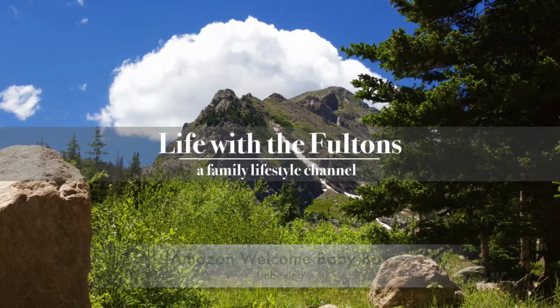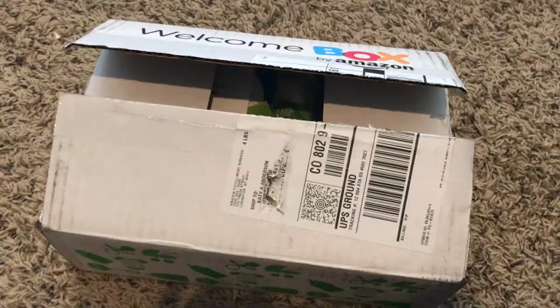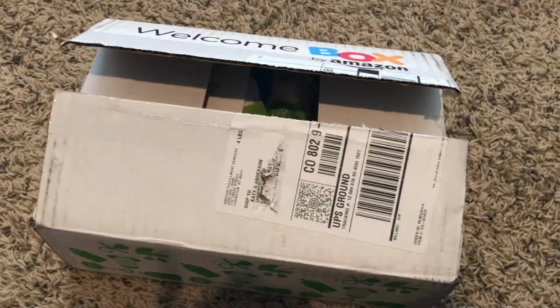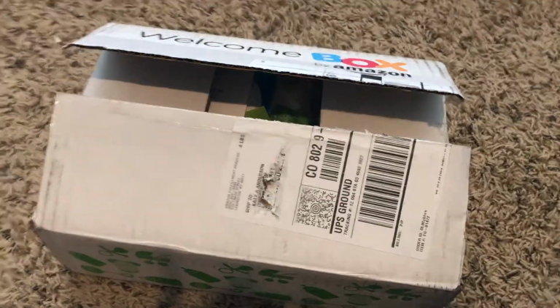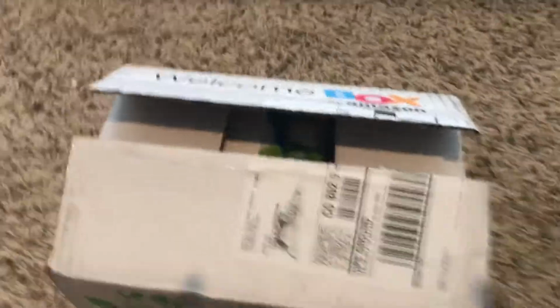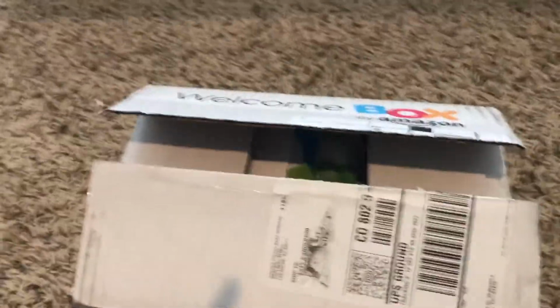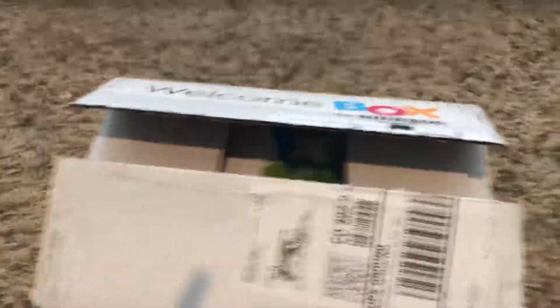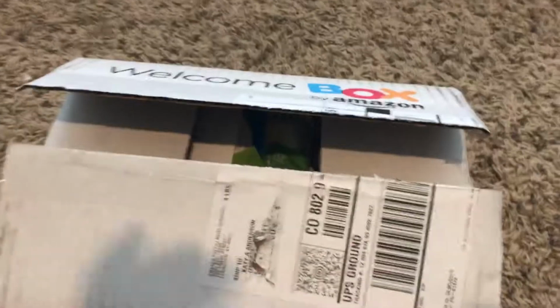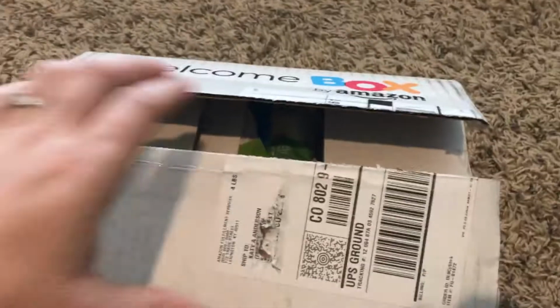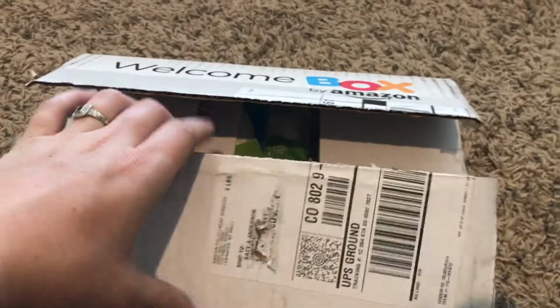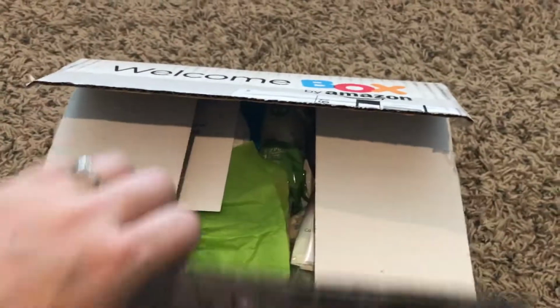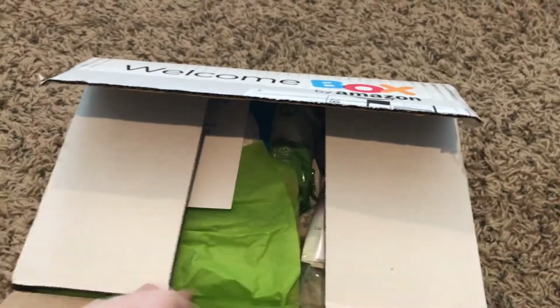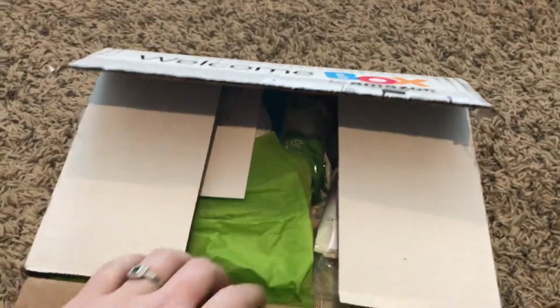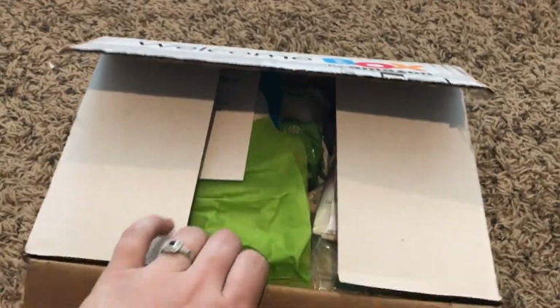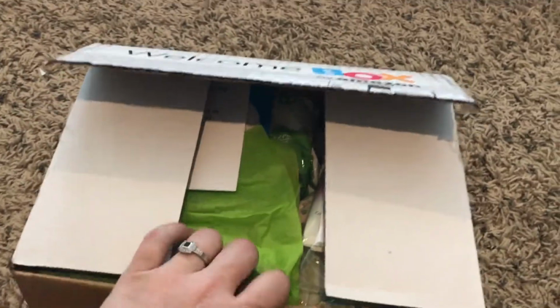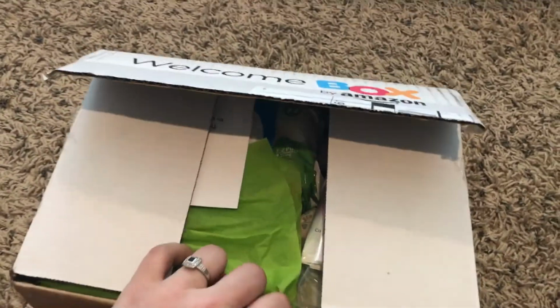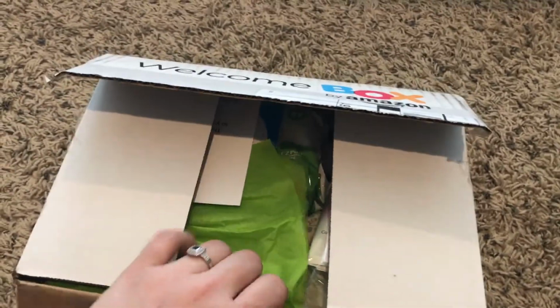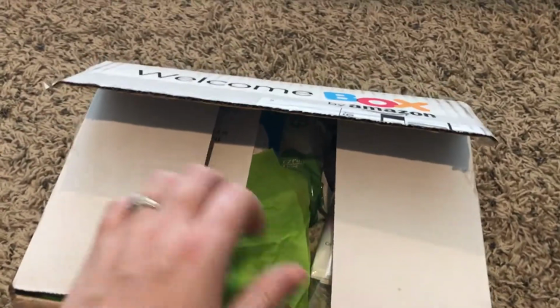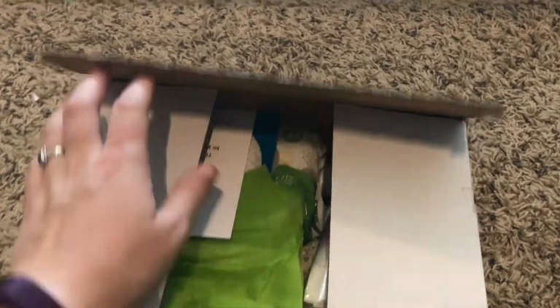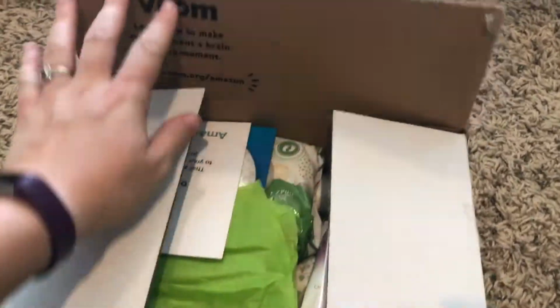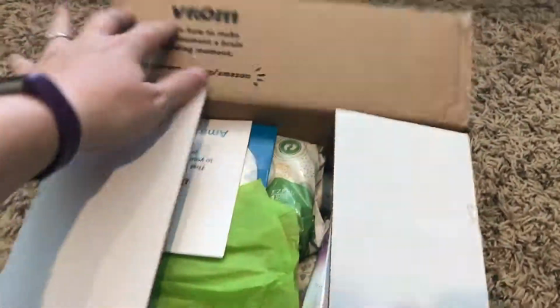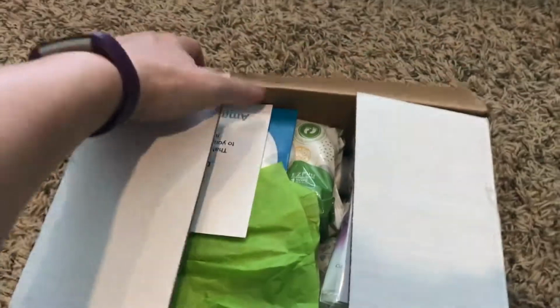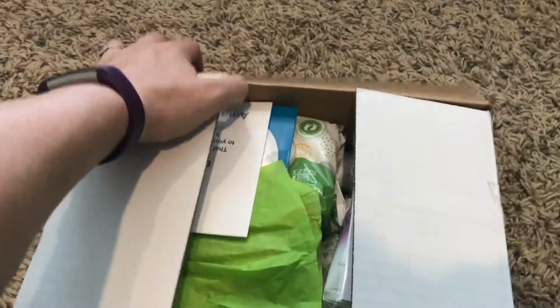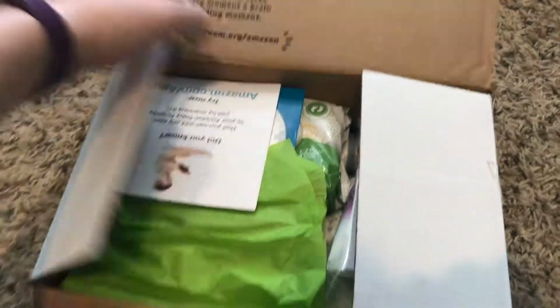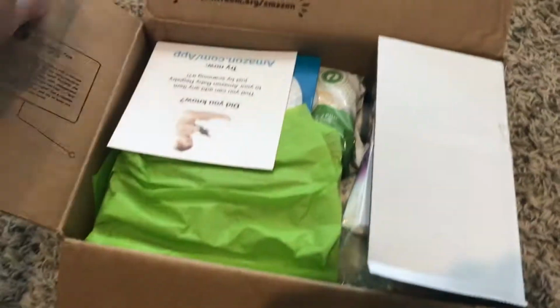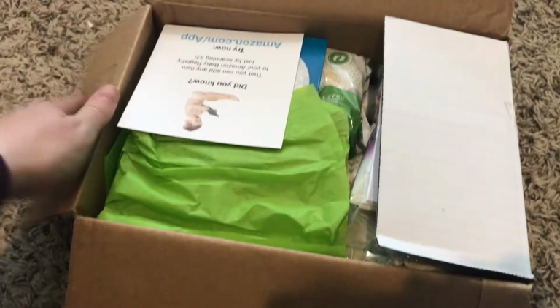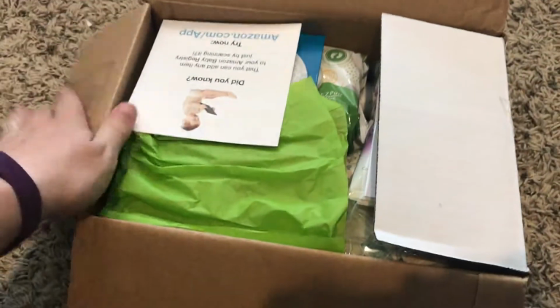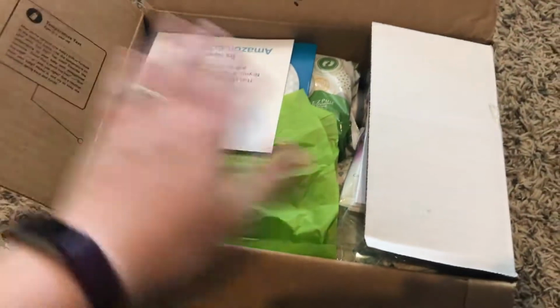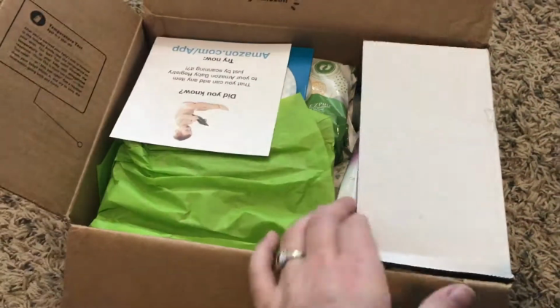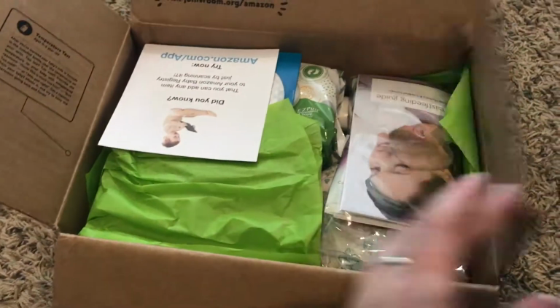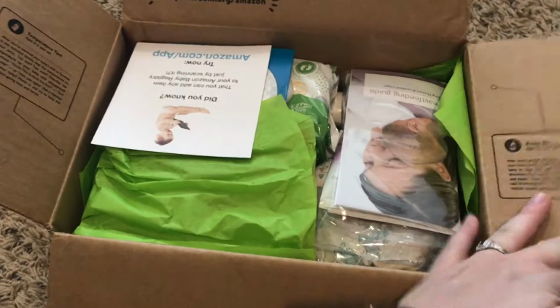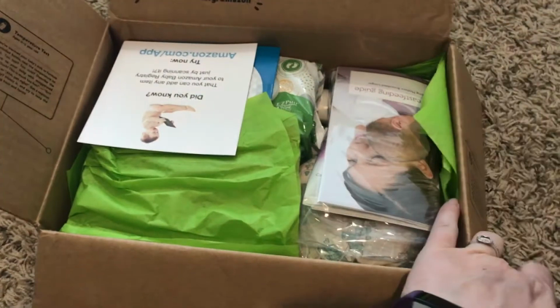Hey guys, I just received the Amazon welcome baby box, so I figured I would do a quick little unboxing.